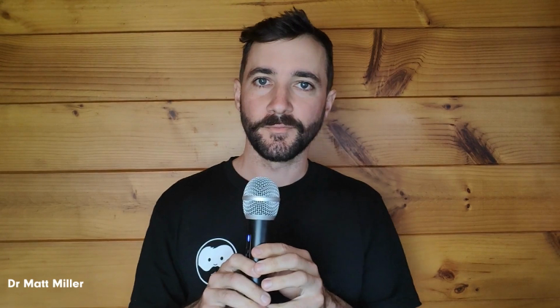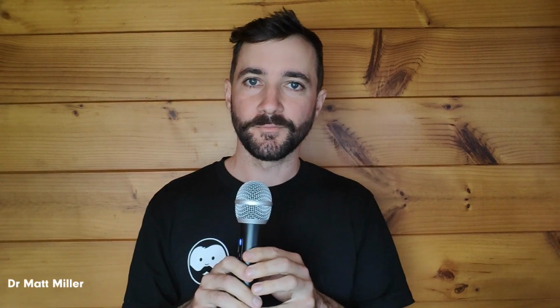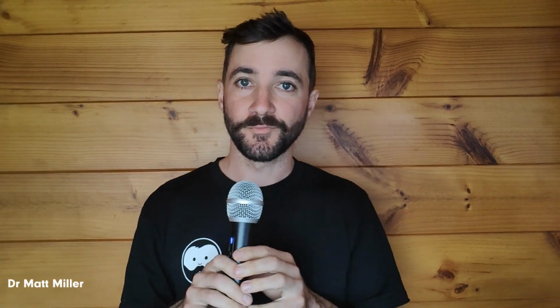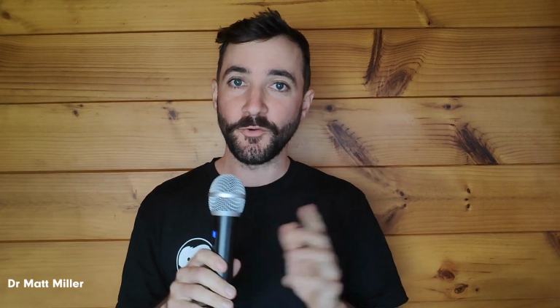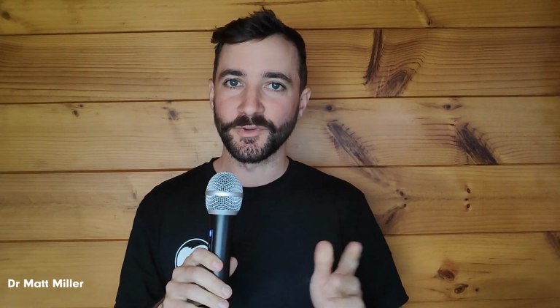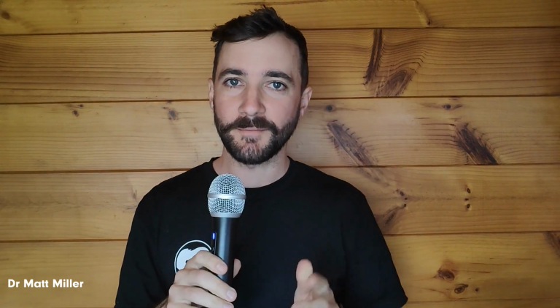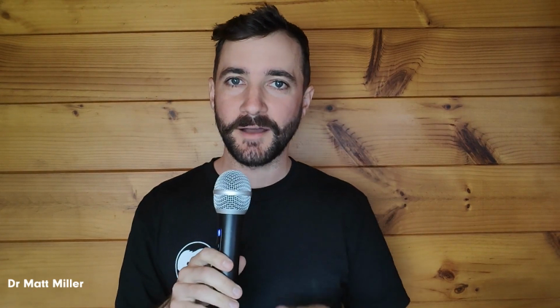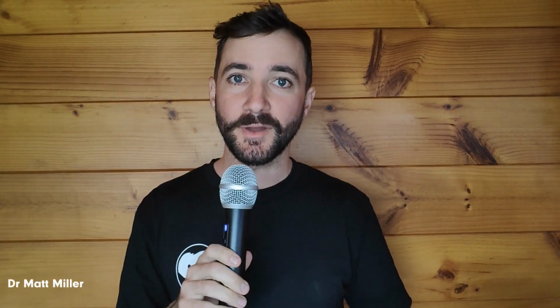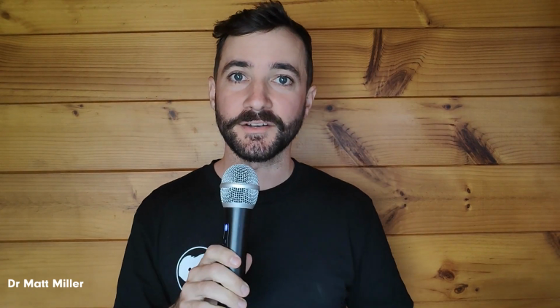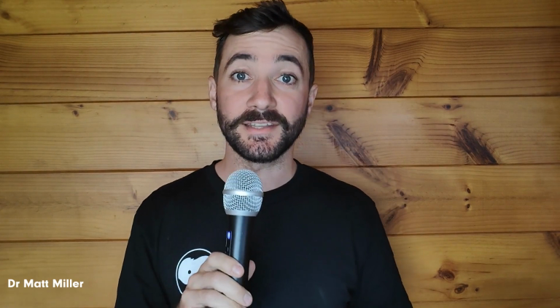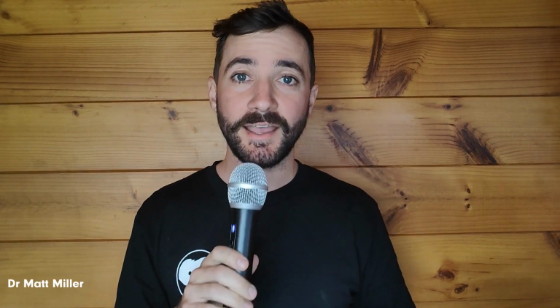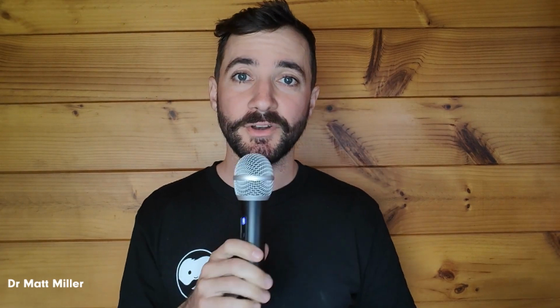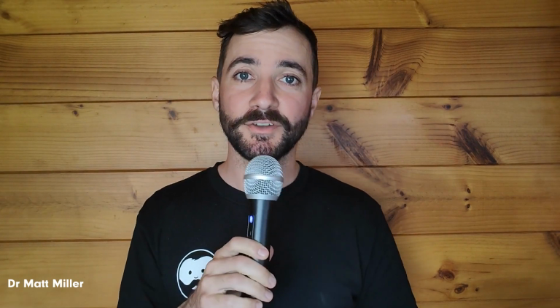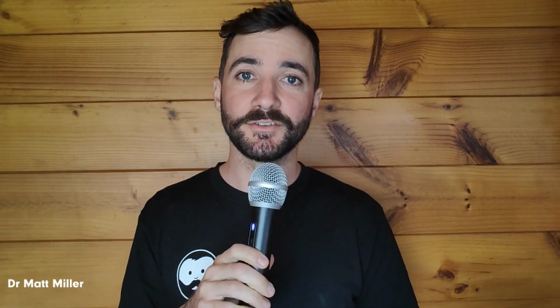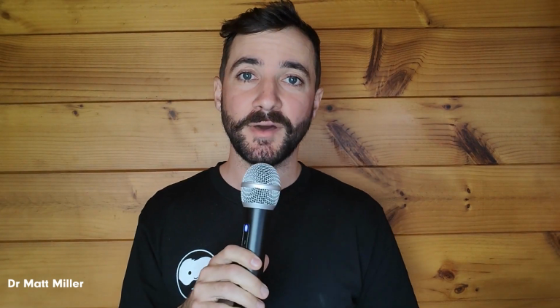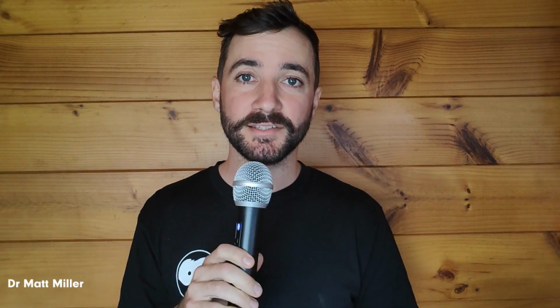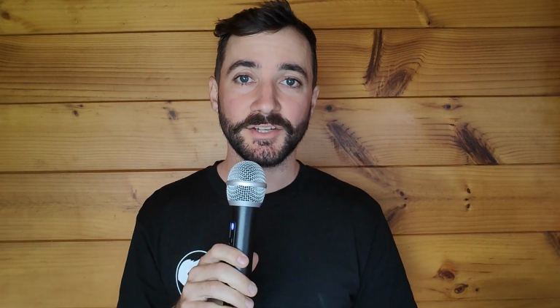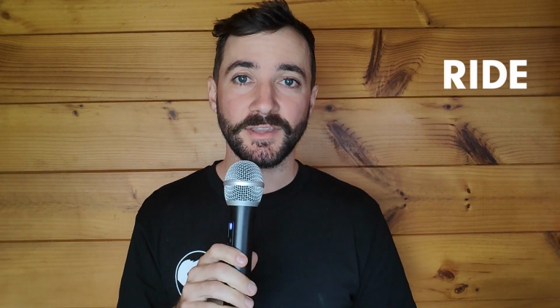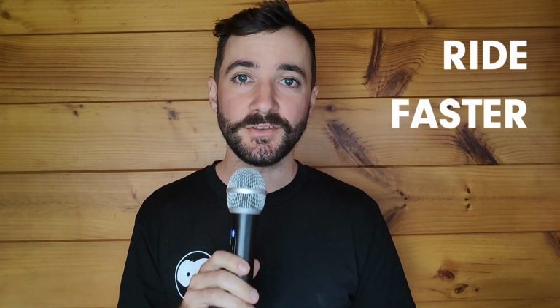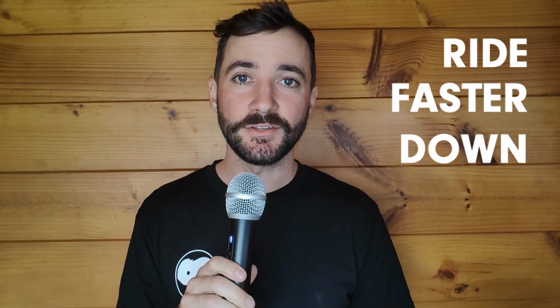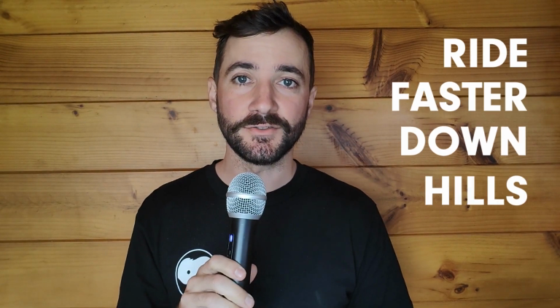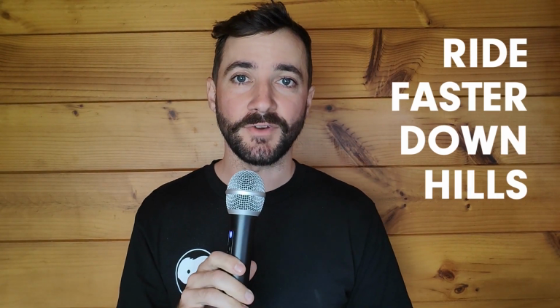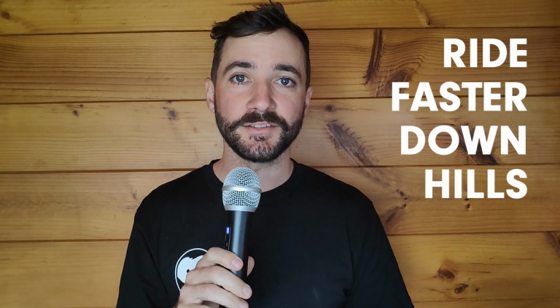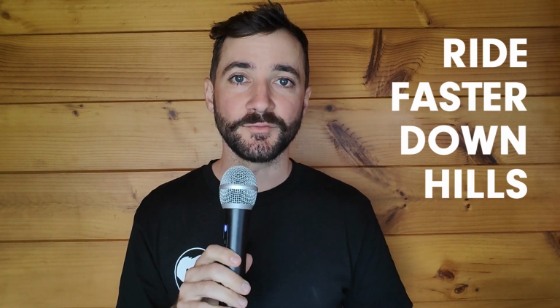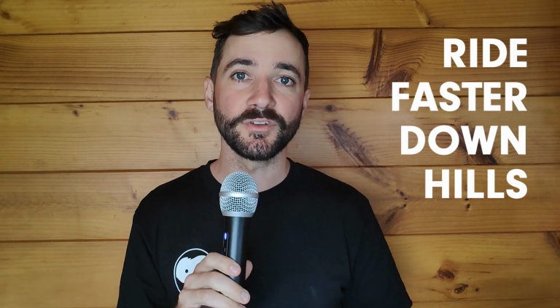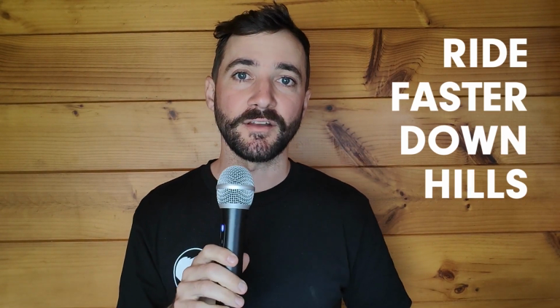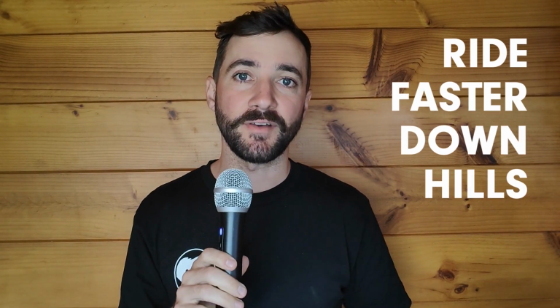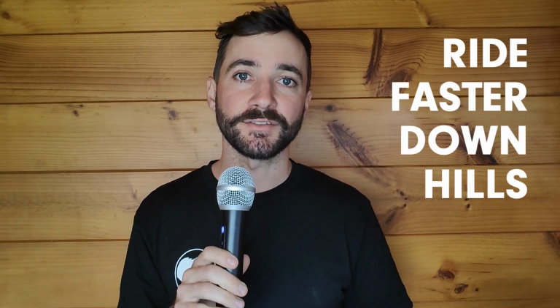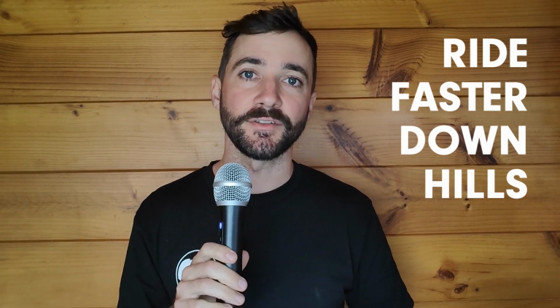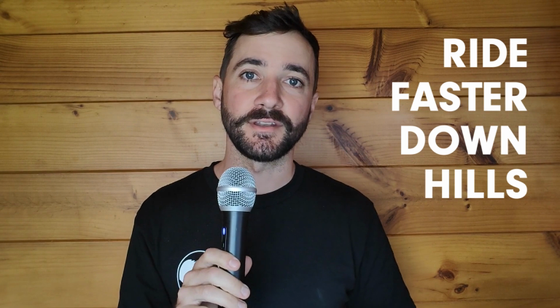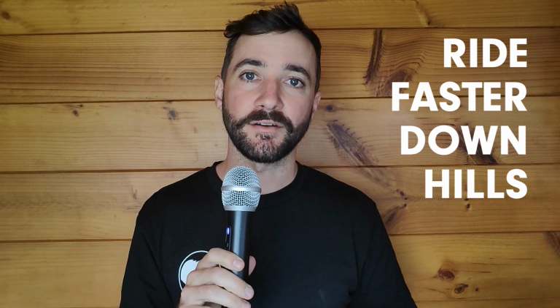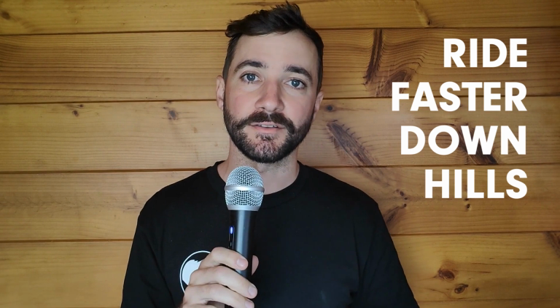Yo, what's up mountain bikers? Today I want to talk to you about a session that you can use to ride smoother and faster on the downhills.